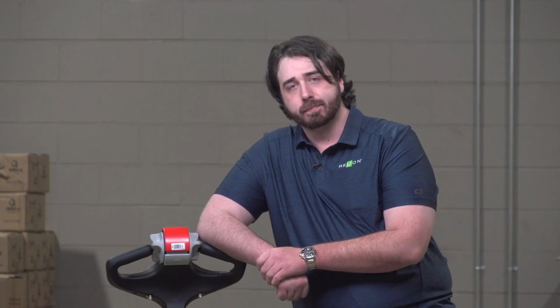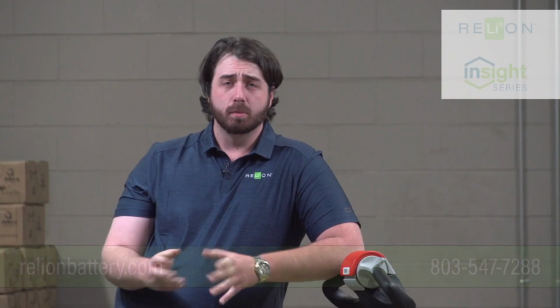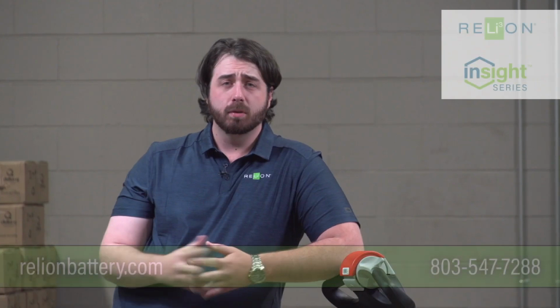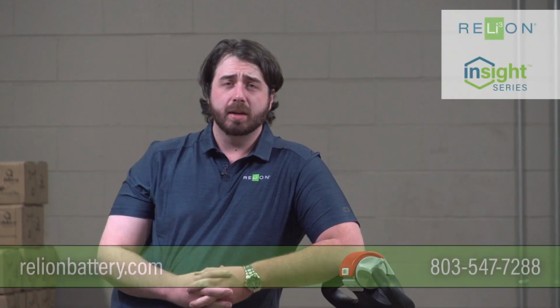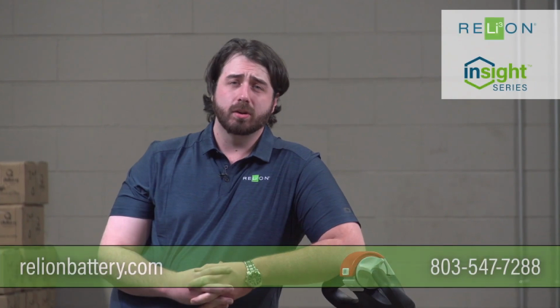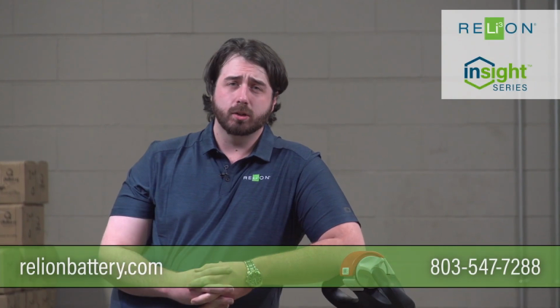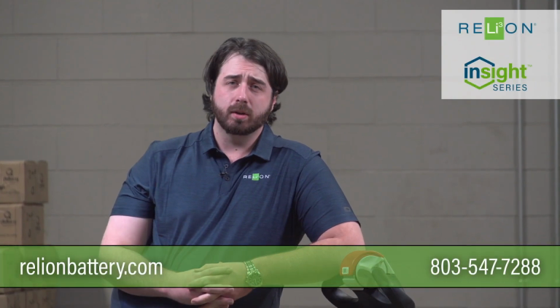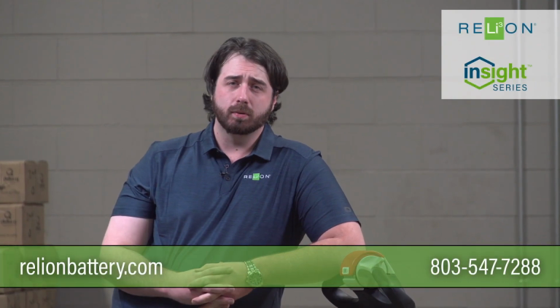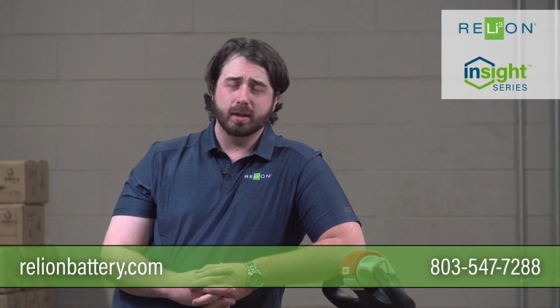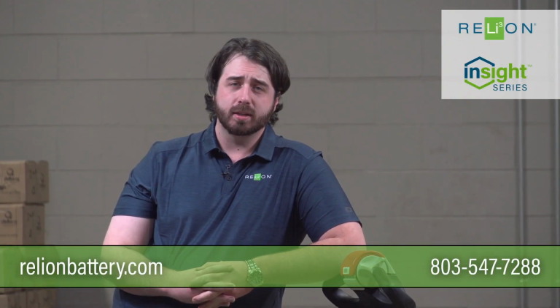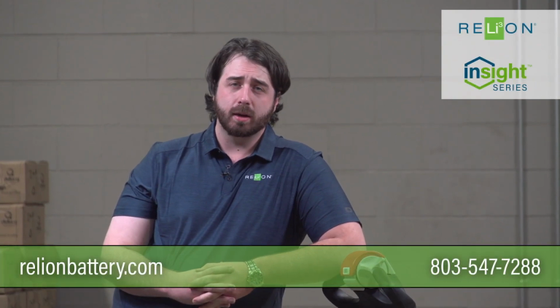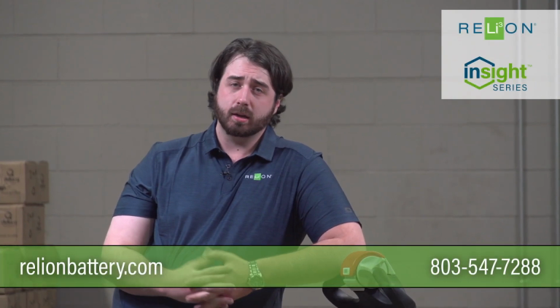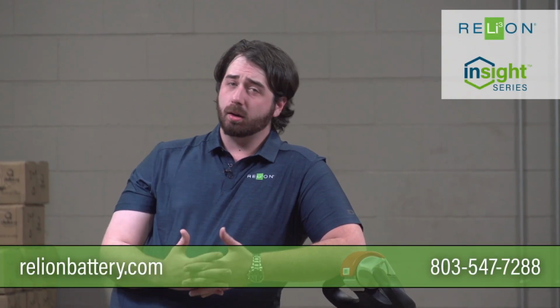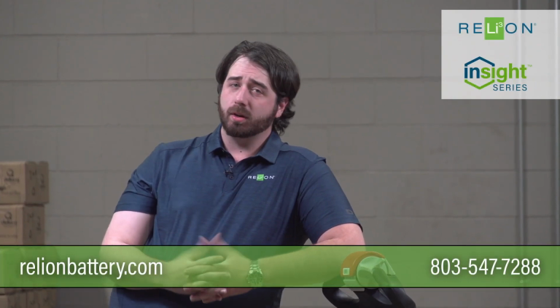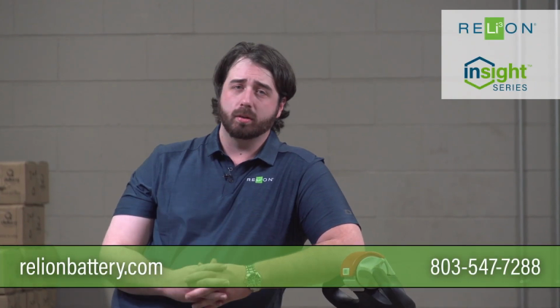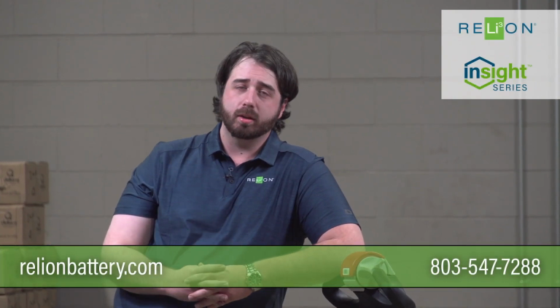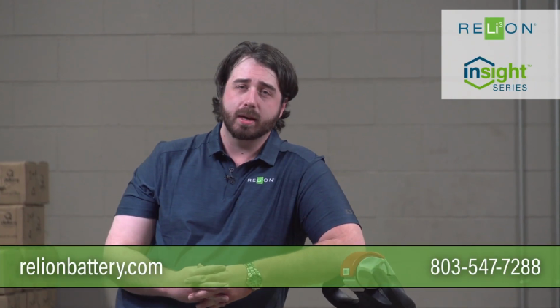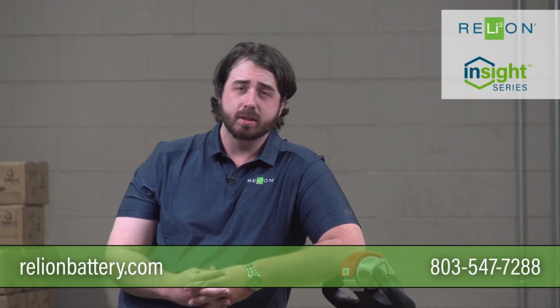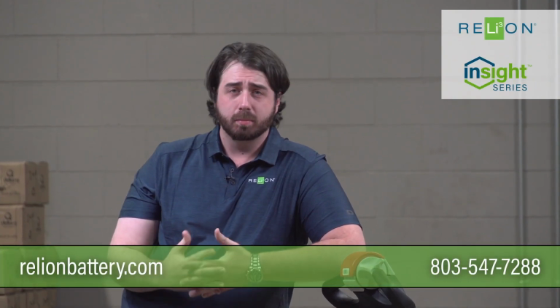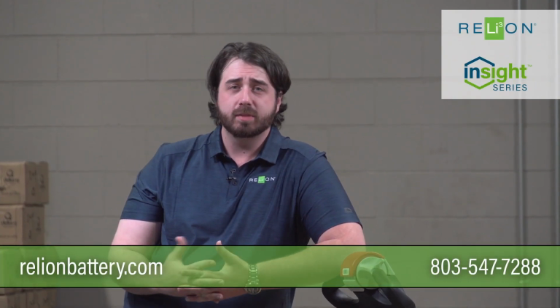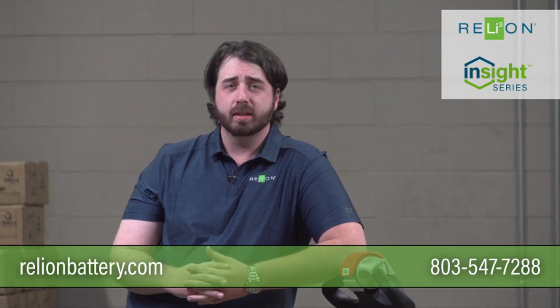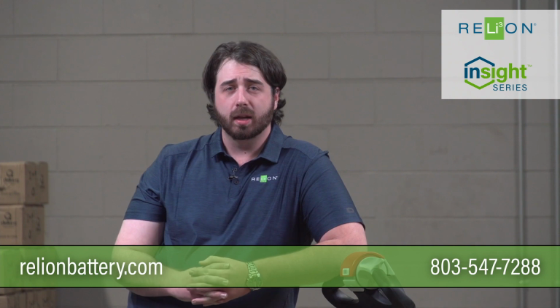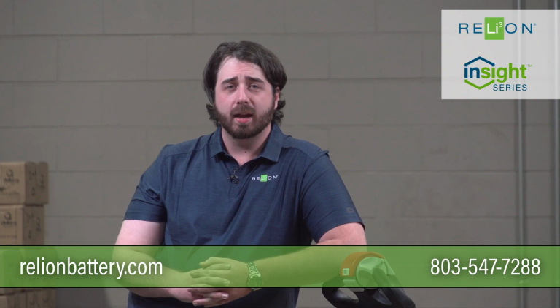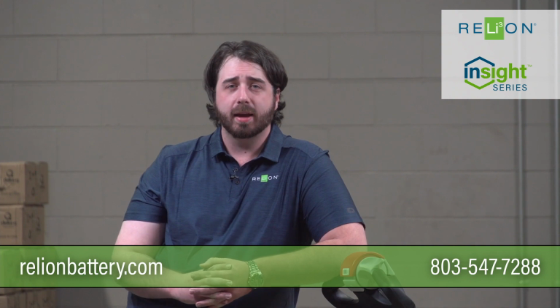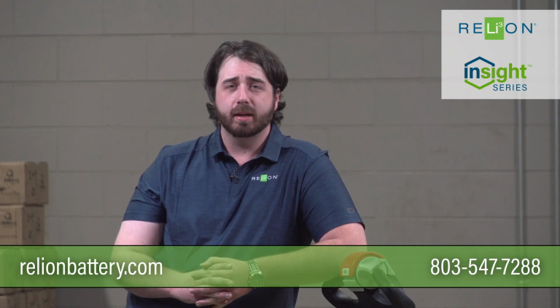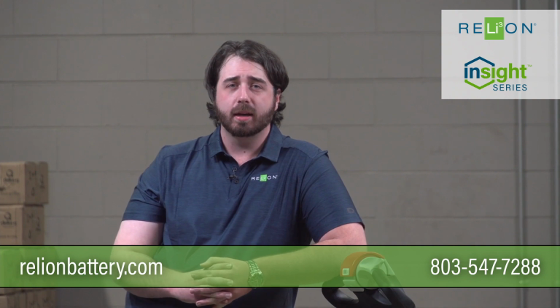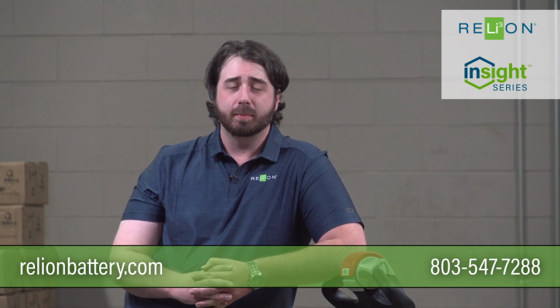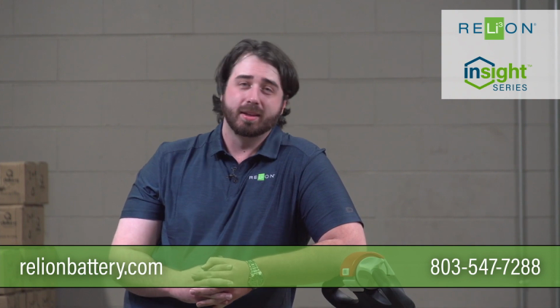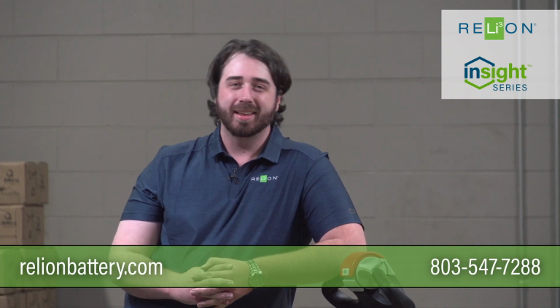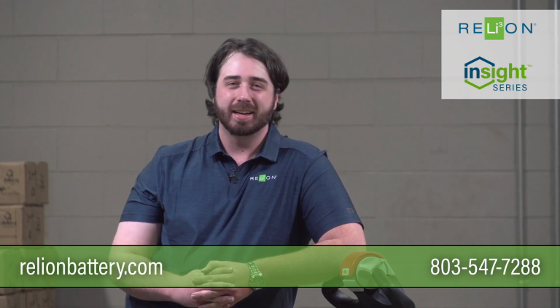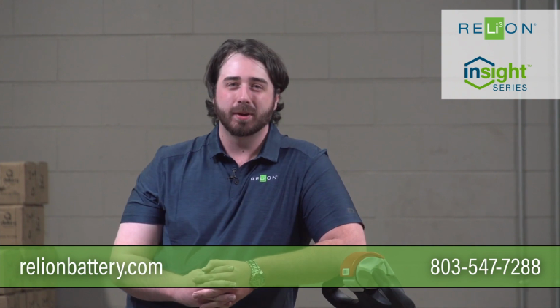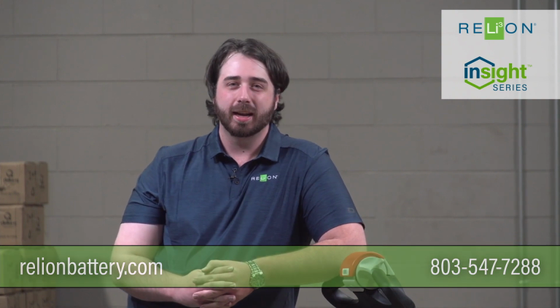For more information on our 24-volt Insight product and all of our other lithium batteries, please visit relyonbattery.com. Thanks and have a great day.